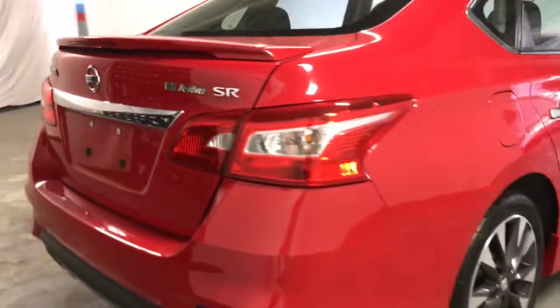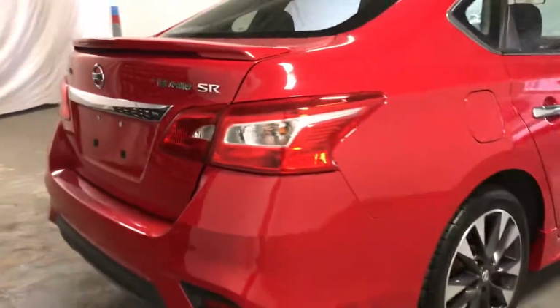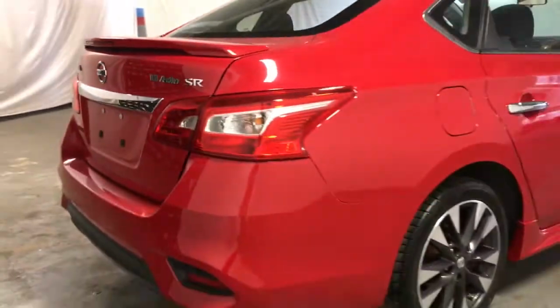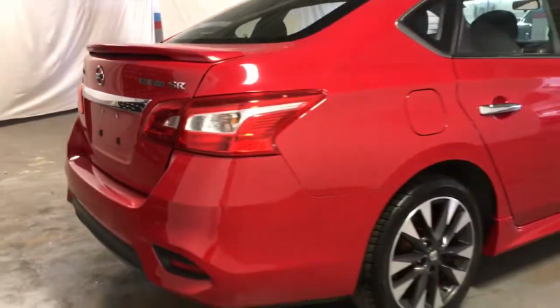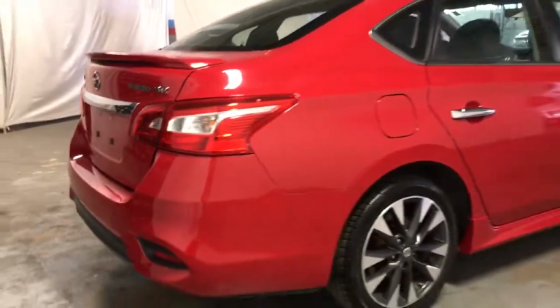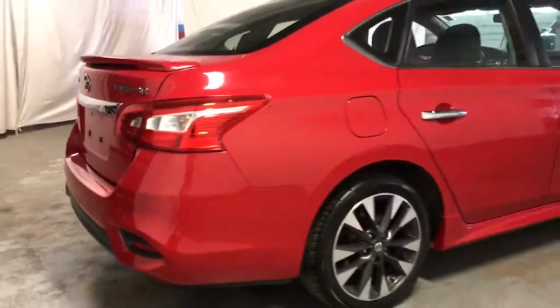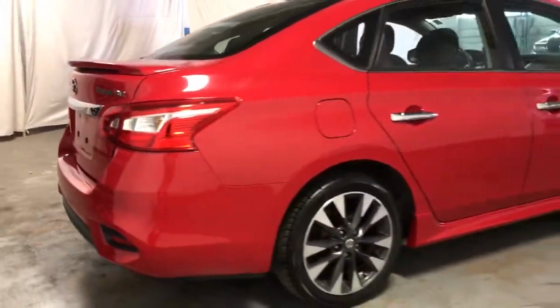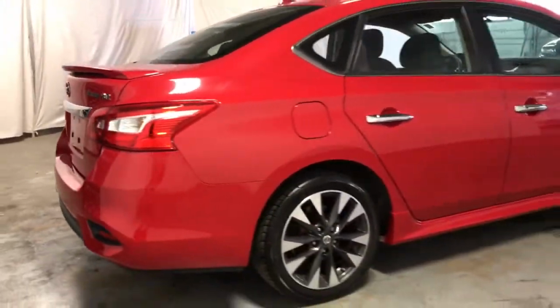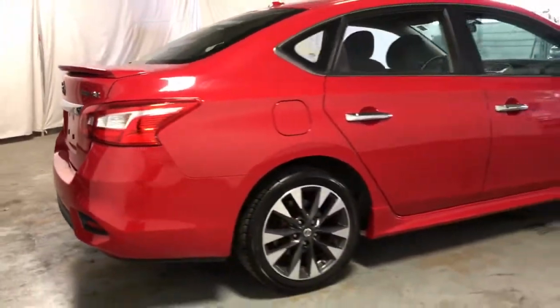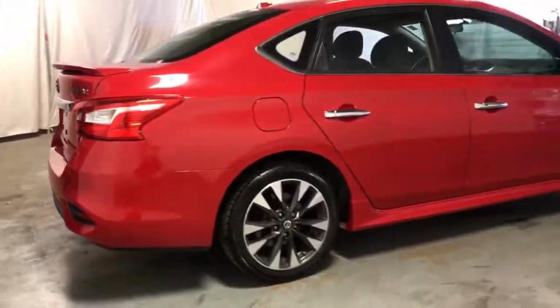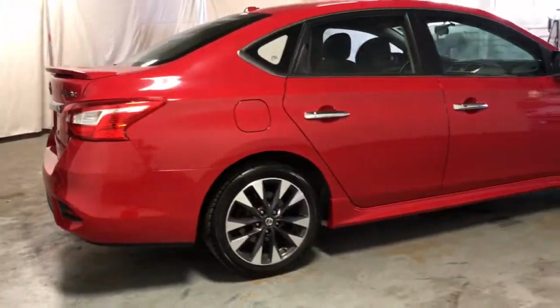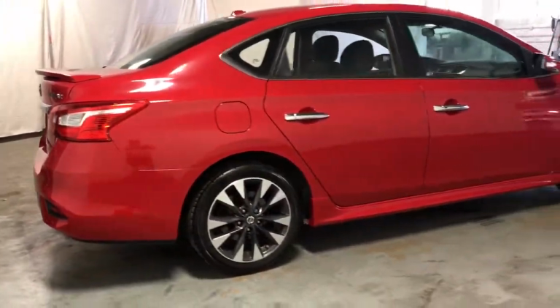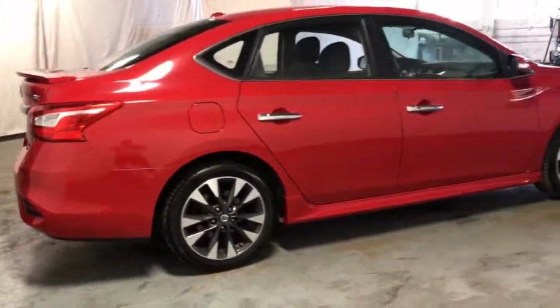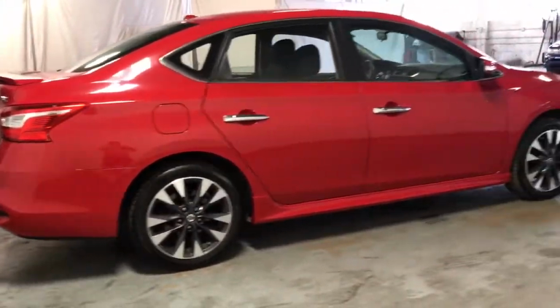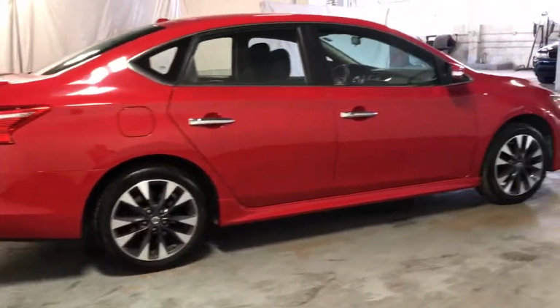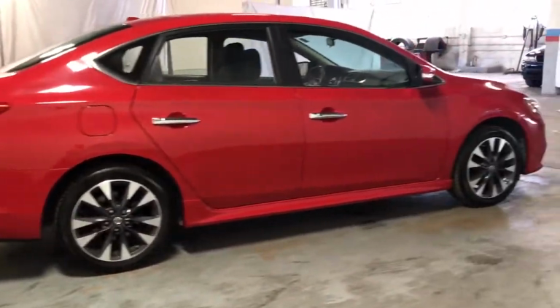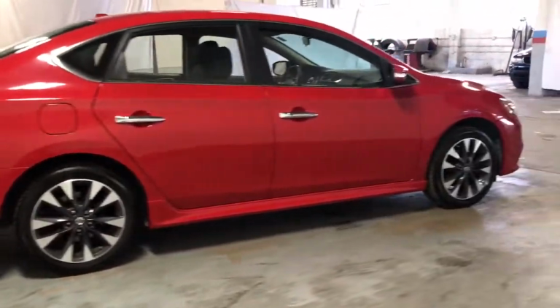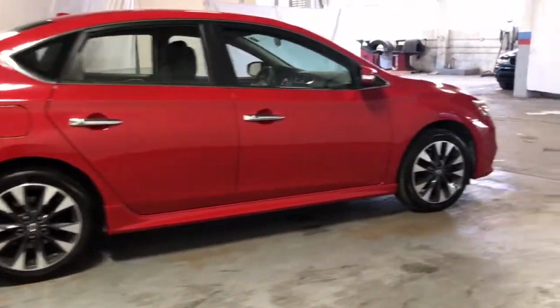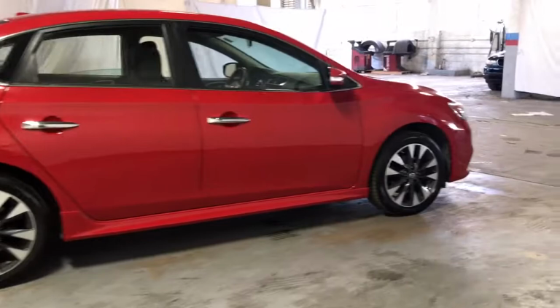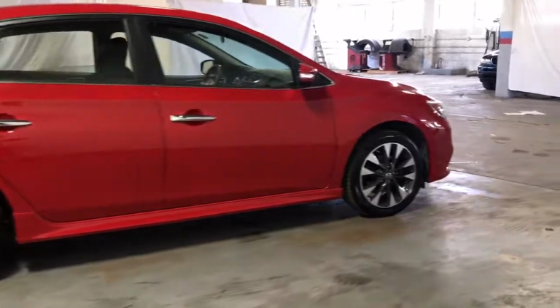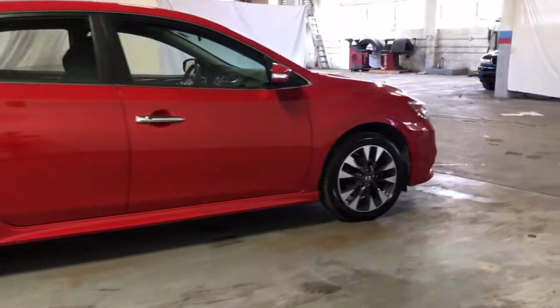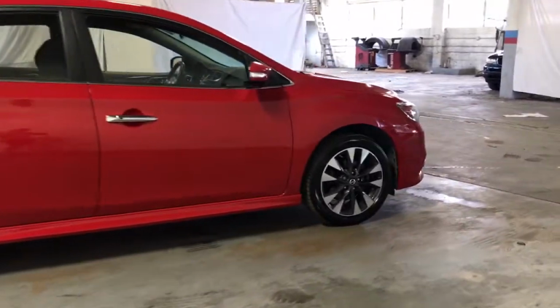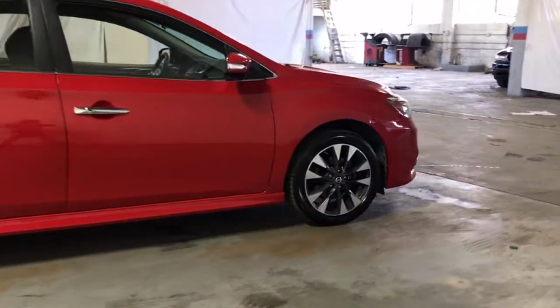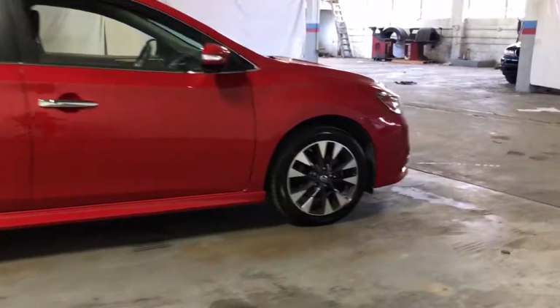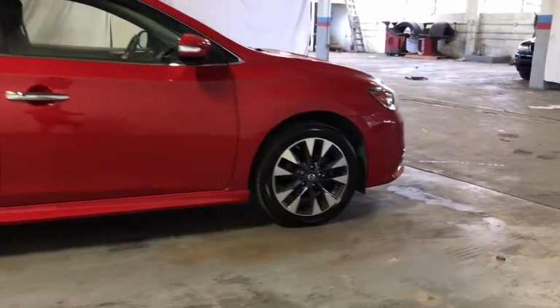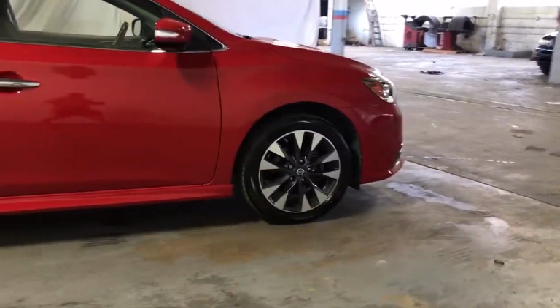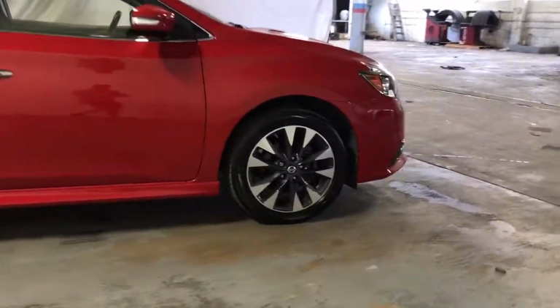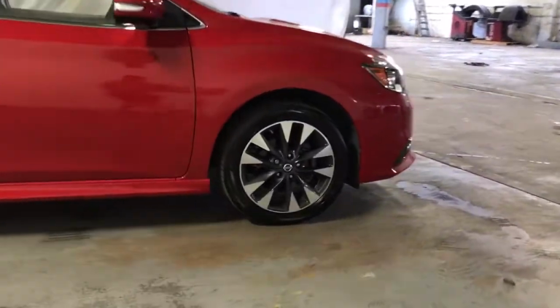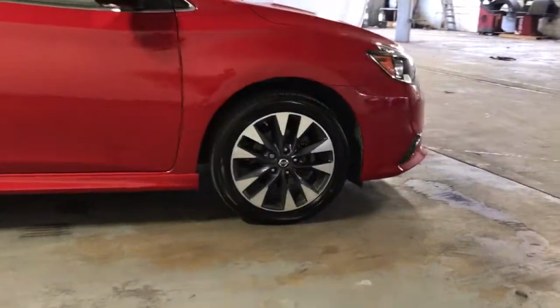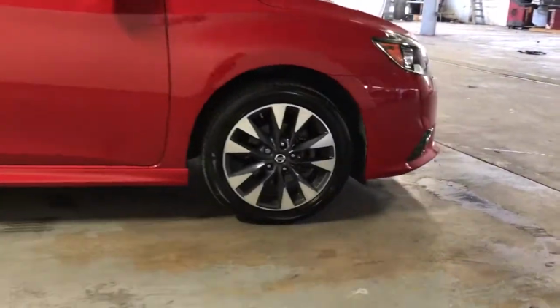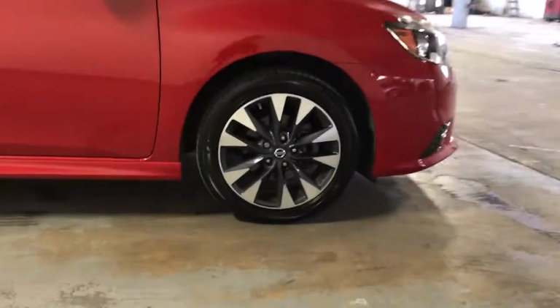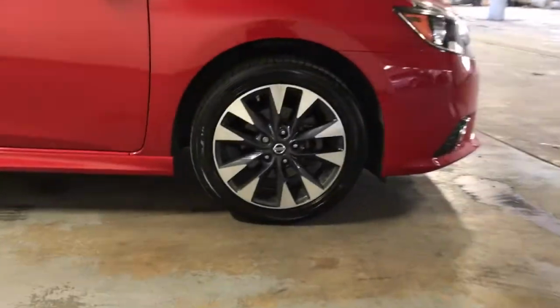The Sentra is waiting for you. Come in for a fun and easy road test. Our team will make it the best part of your day.